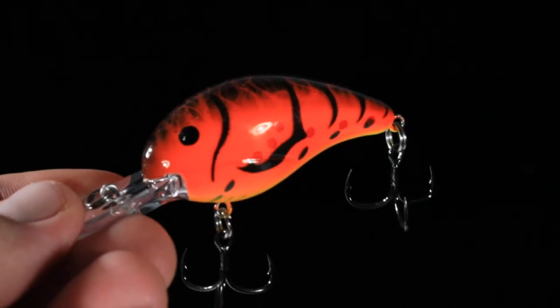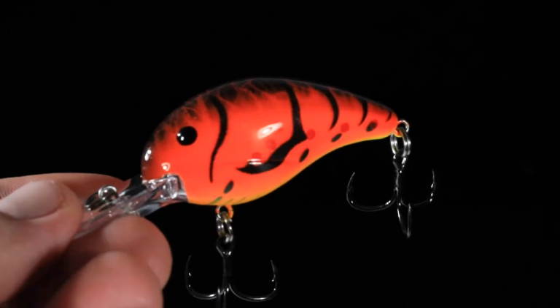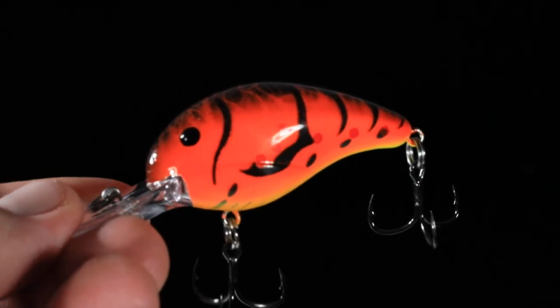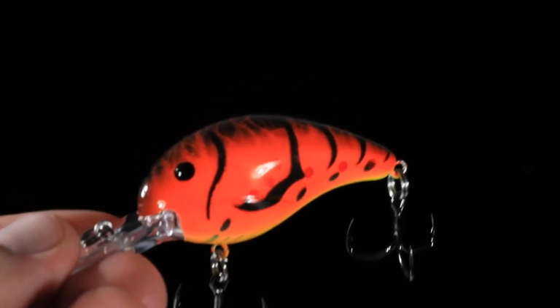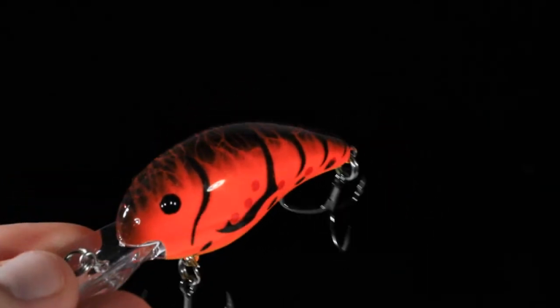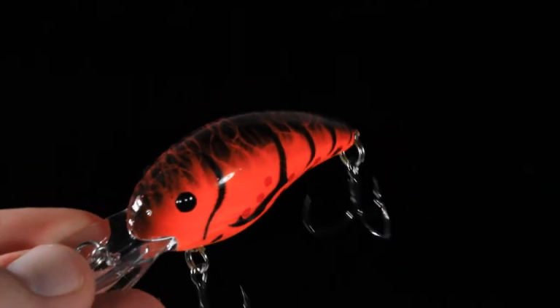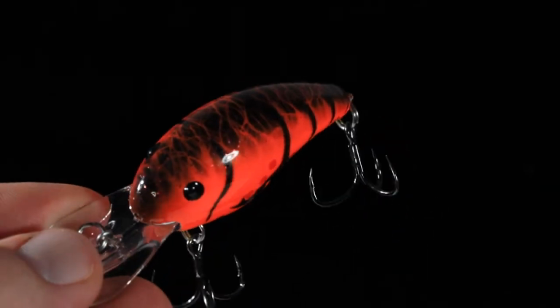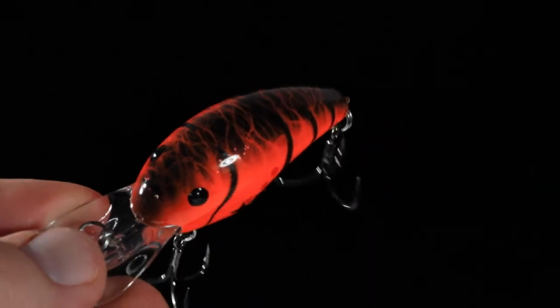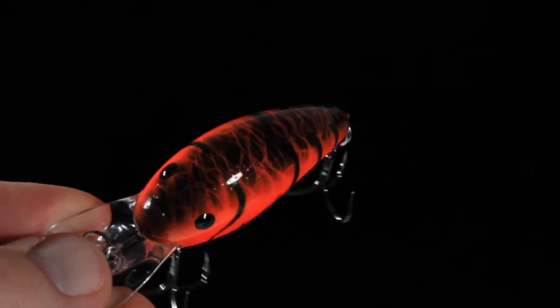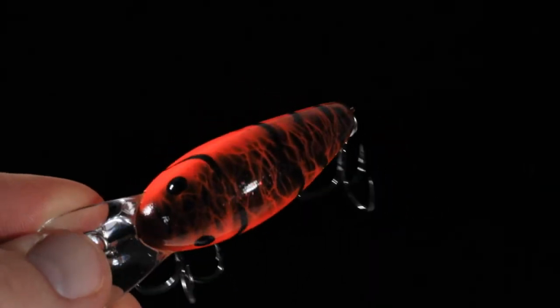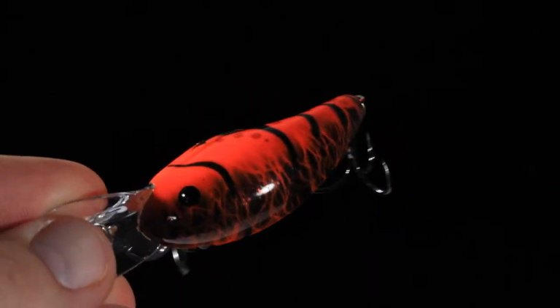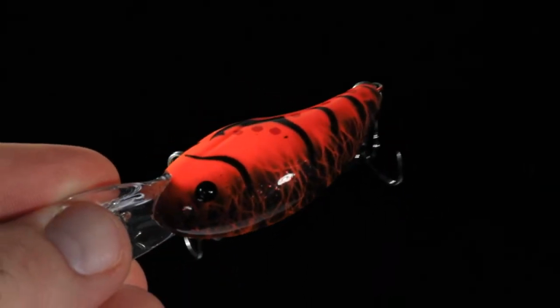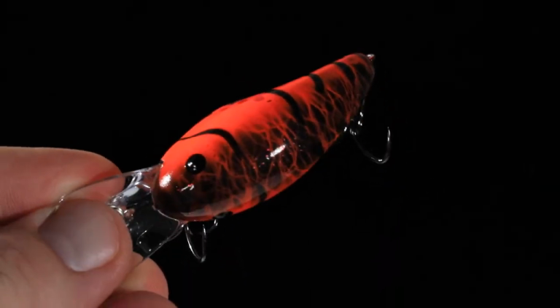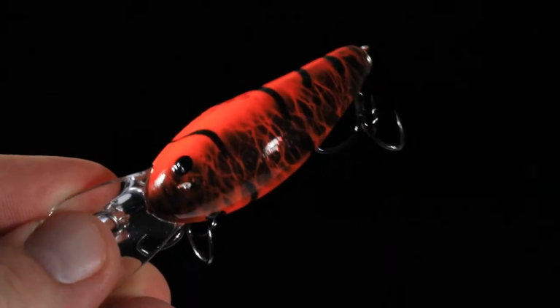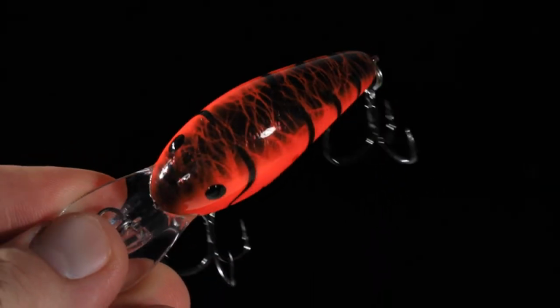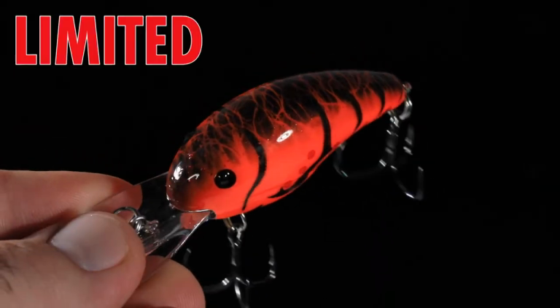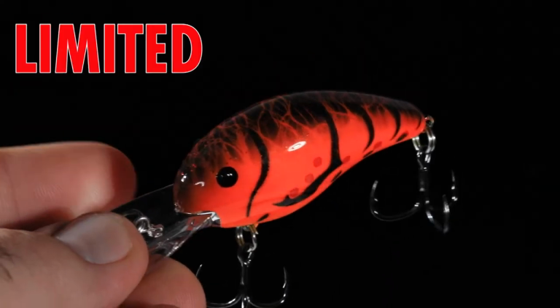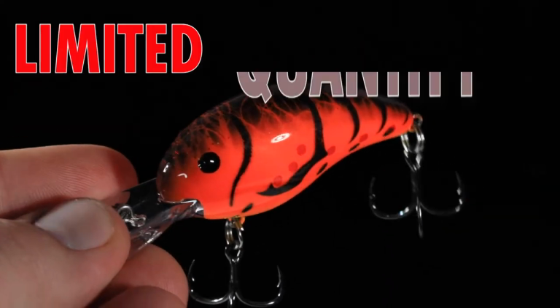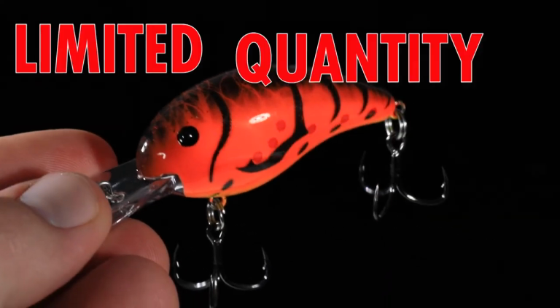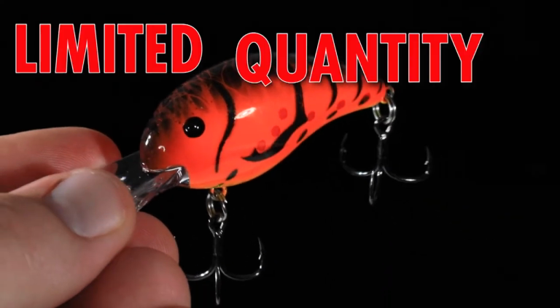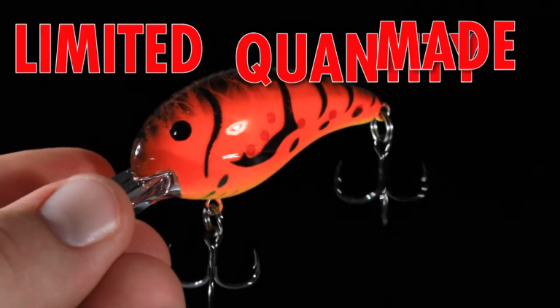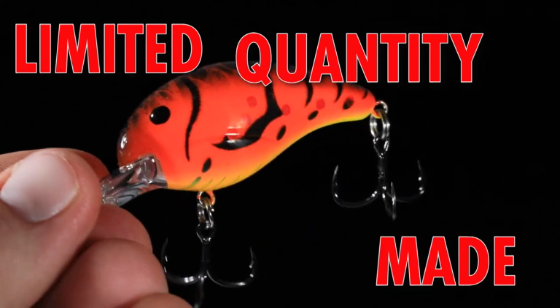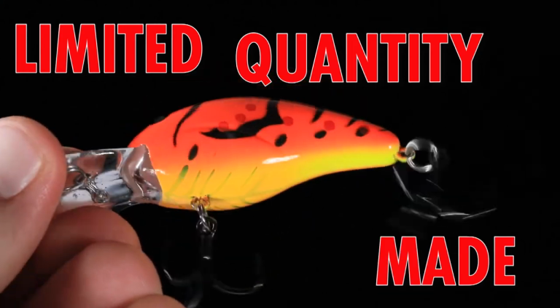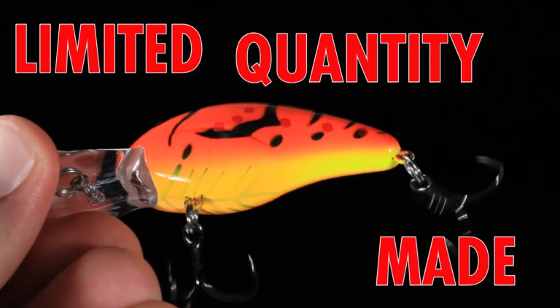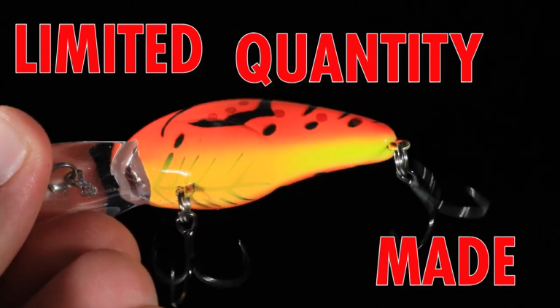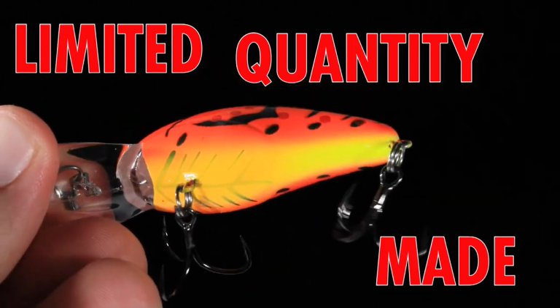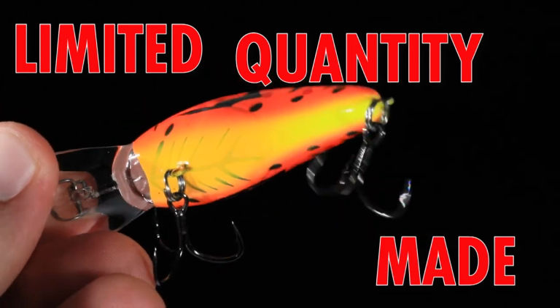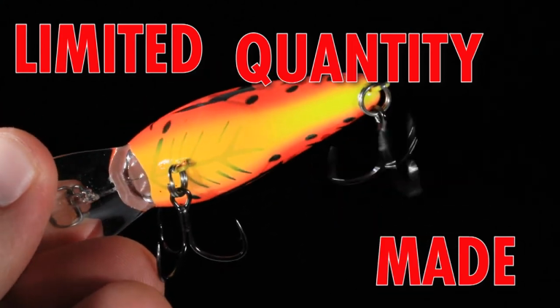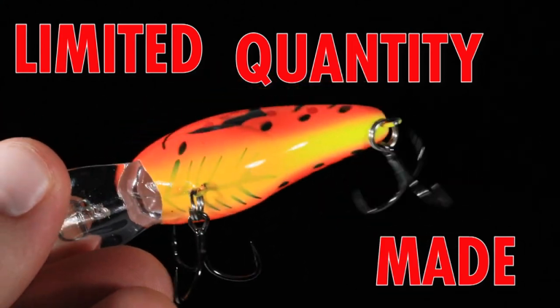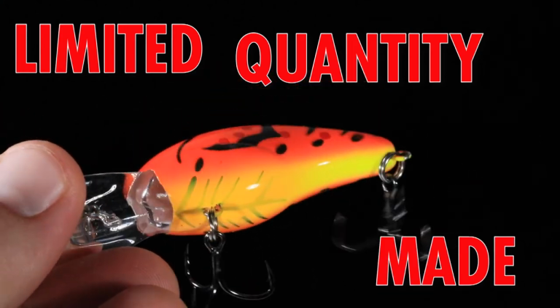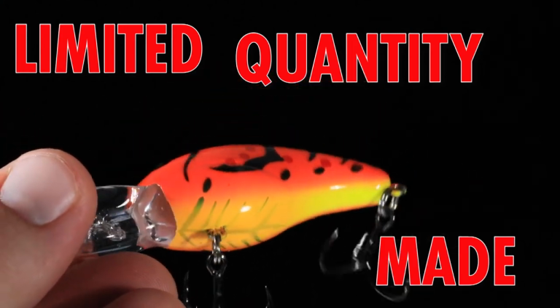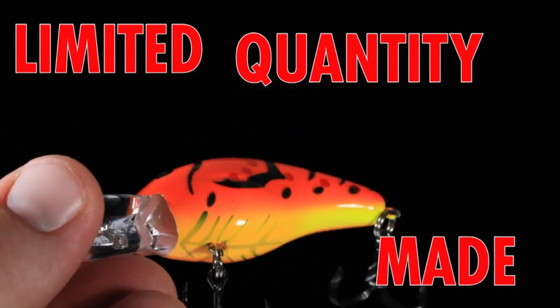This color is going to get you bit whenever the water is cold and they're munching on crawdads. Remember though, there's only 300 available.